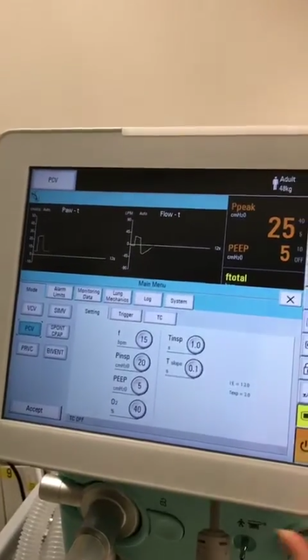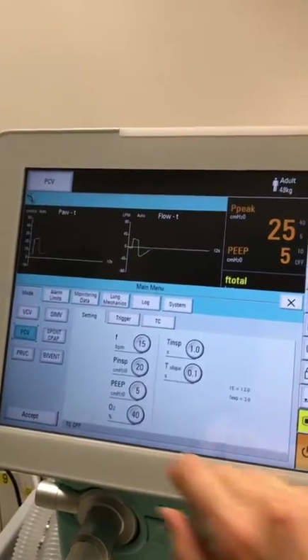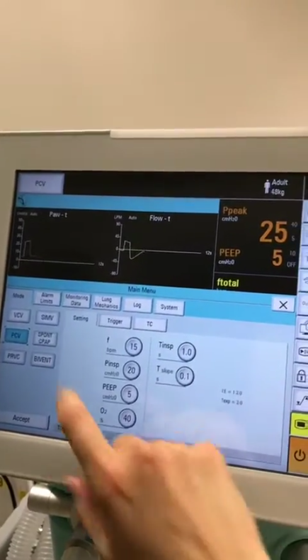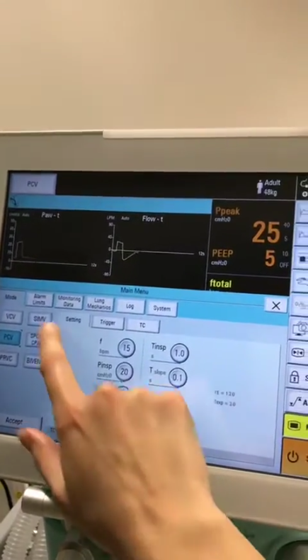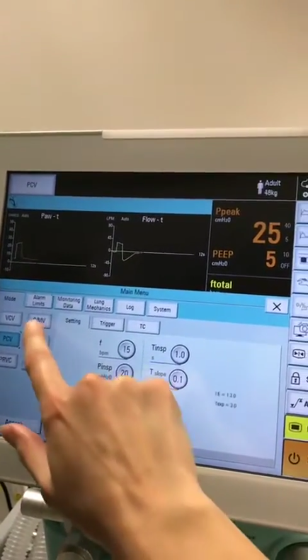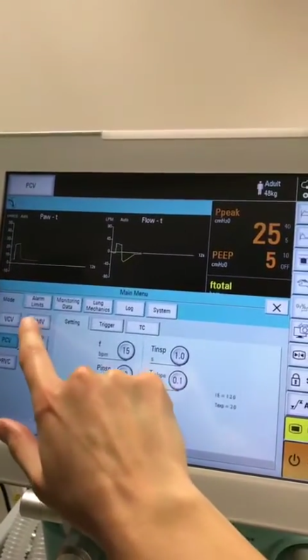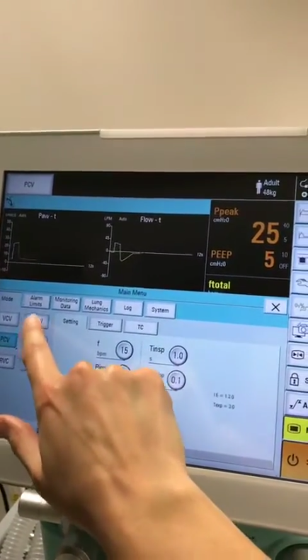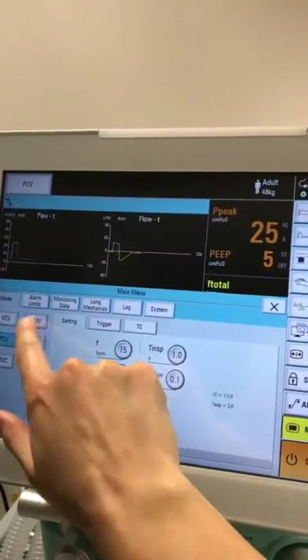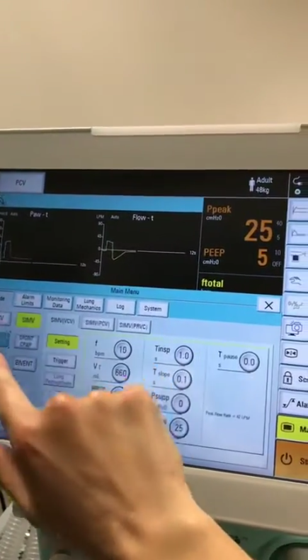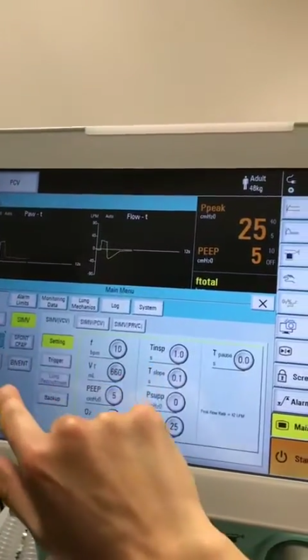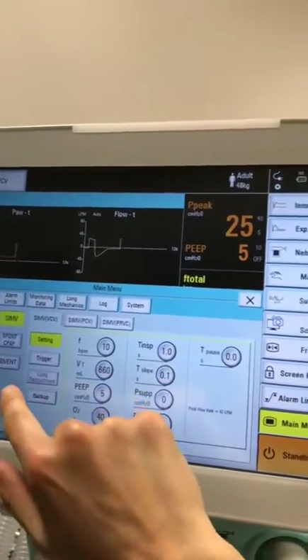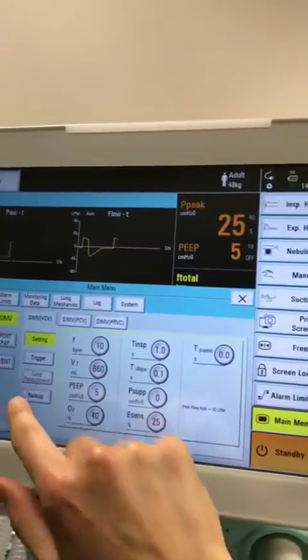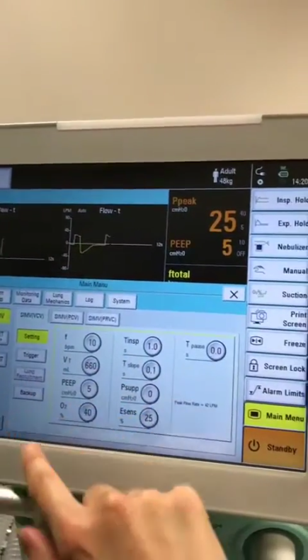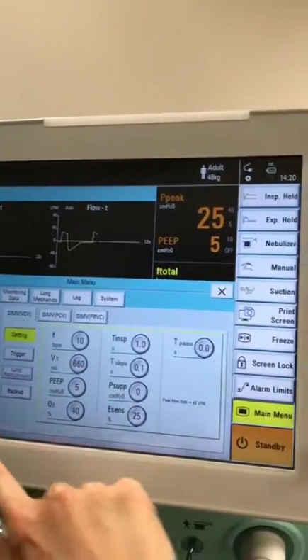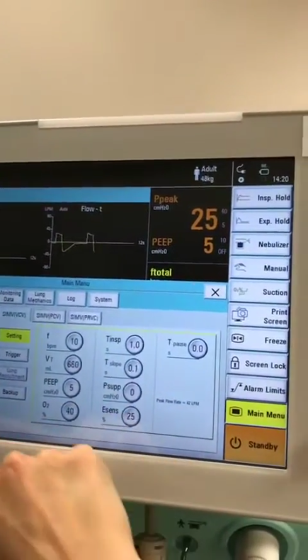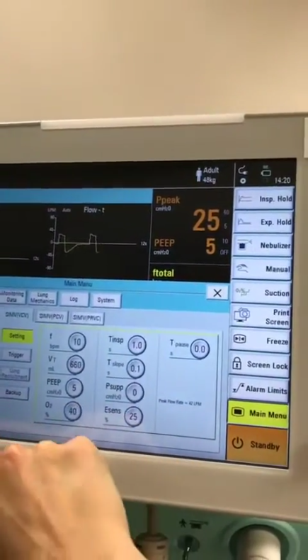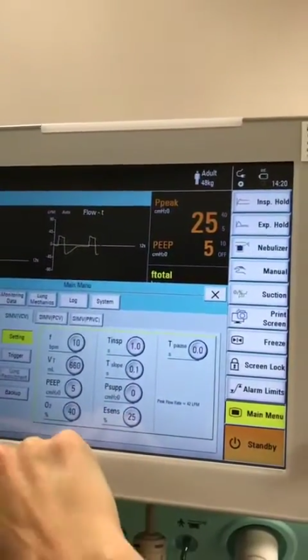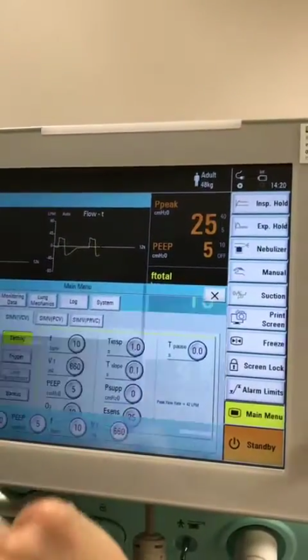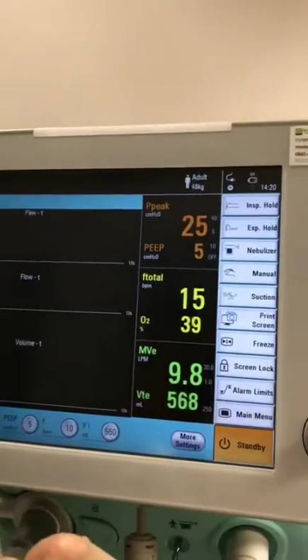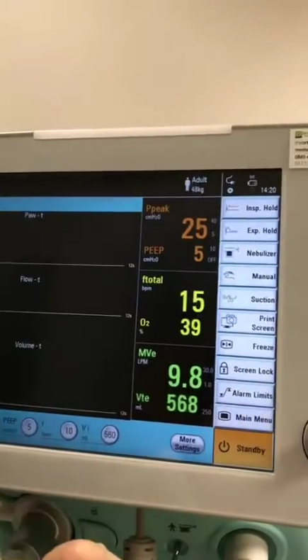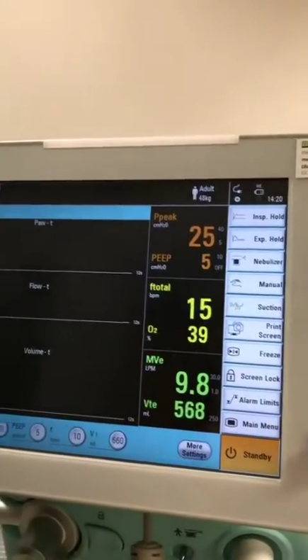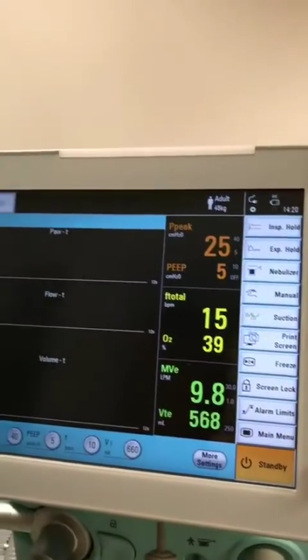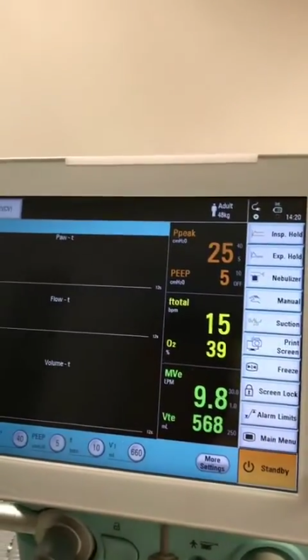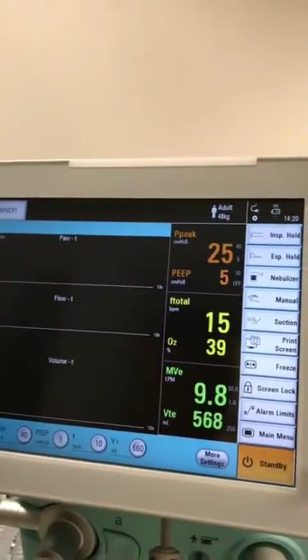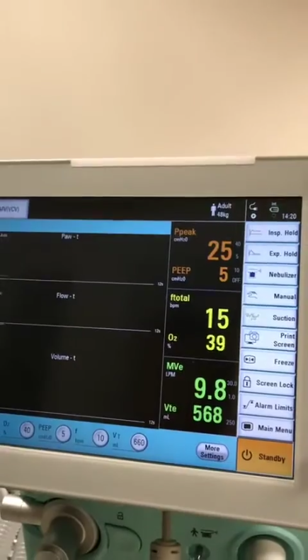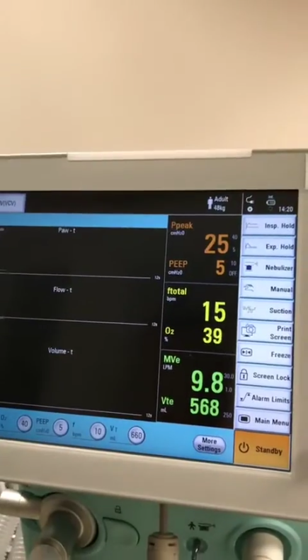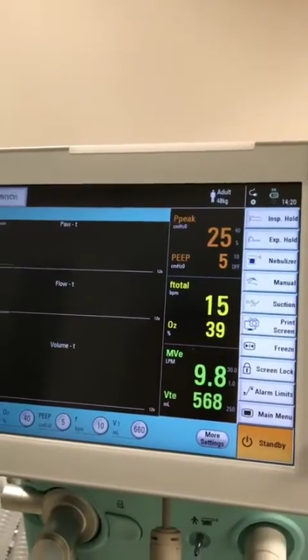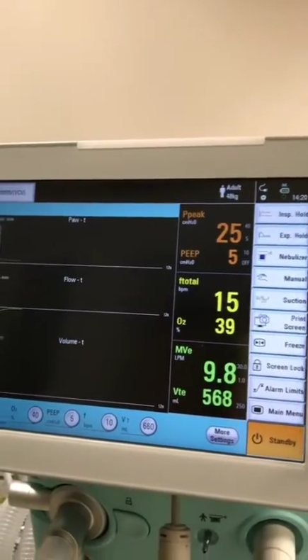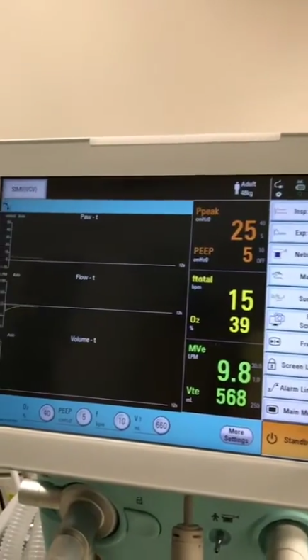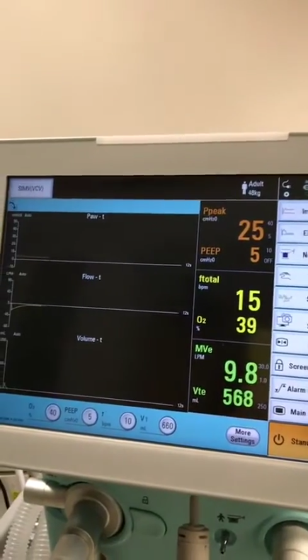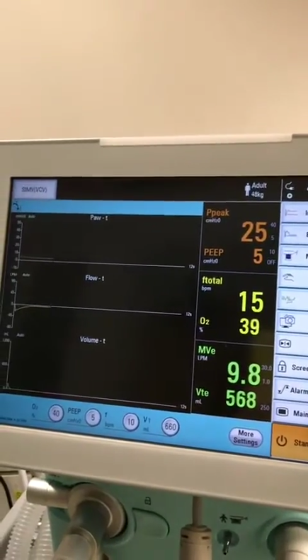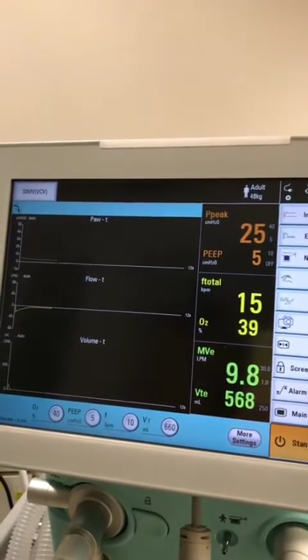And then here you can change your mode, press accept, and it will move you into a different mode.